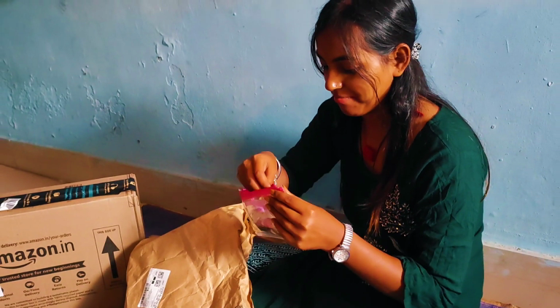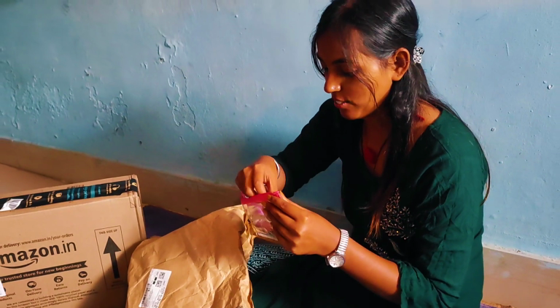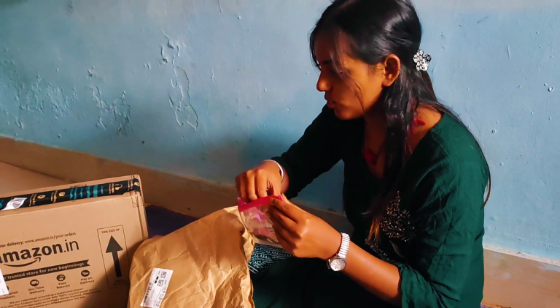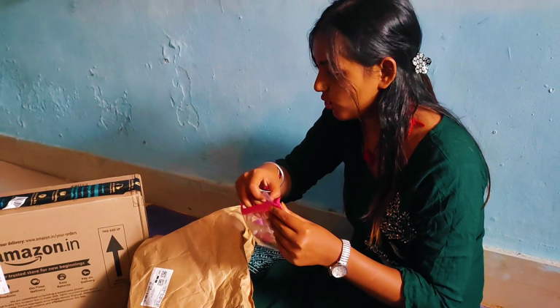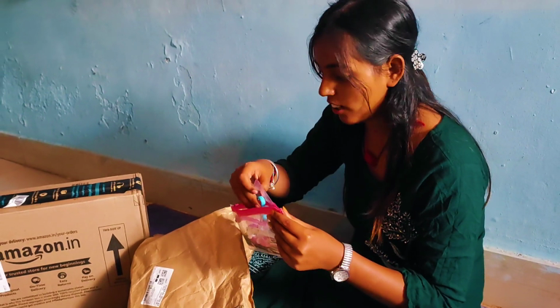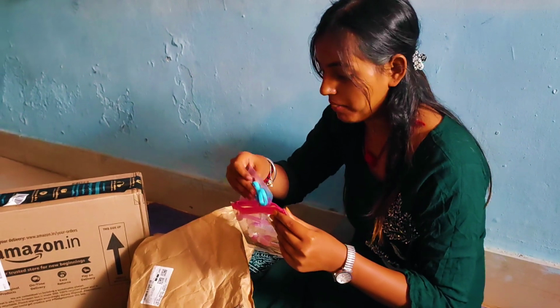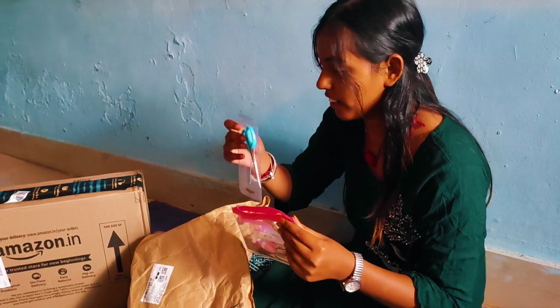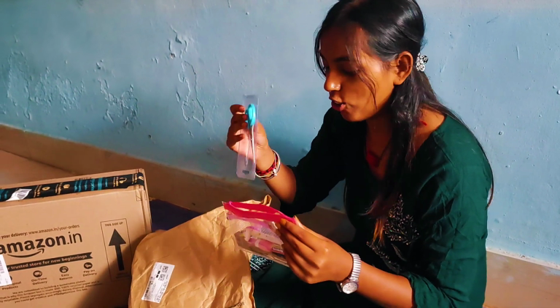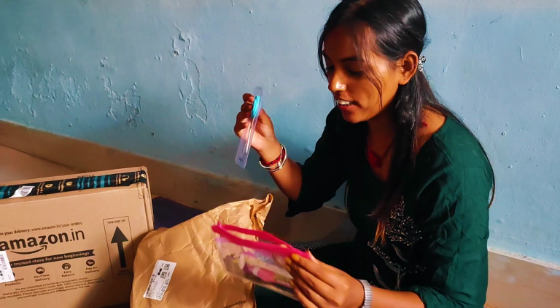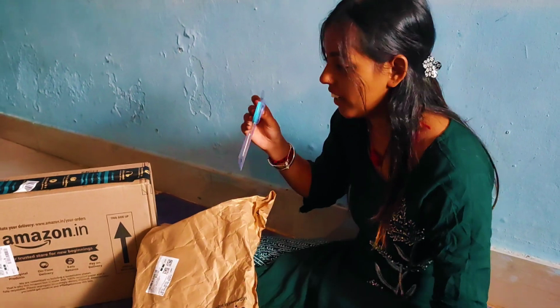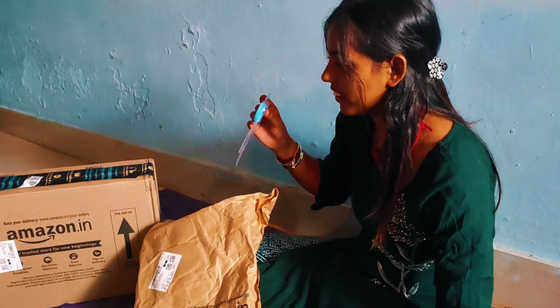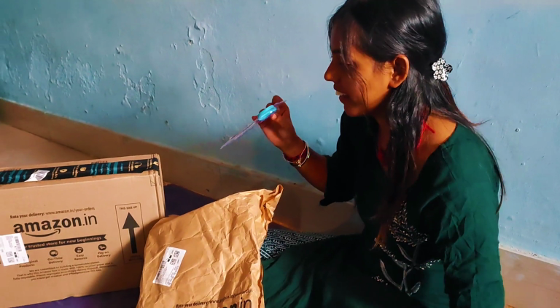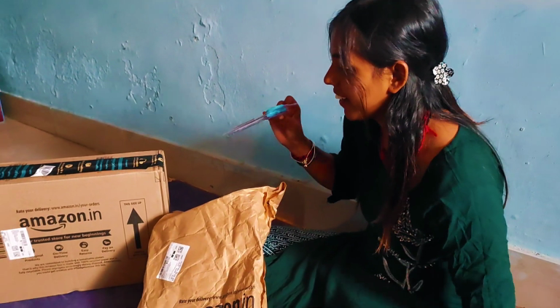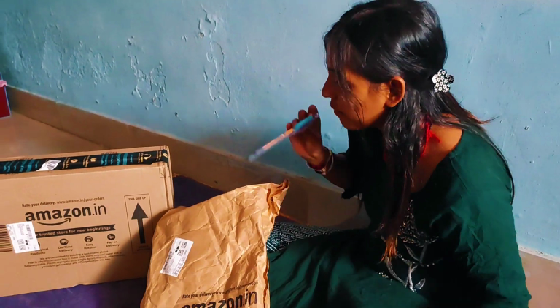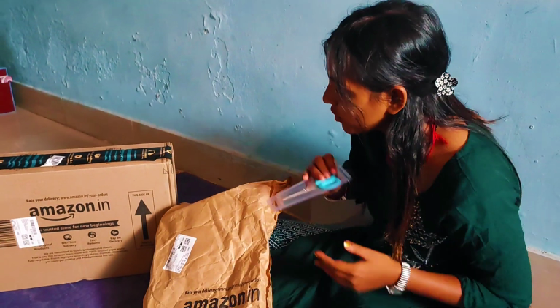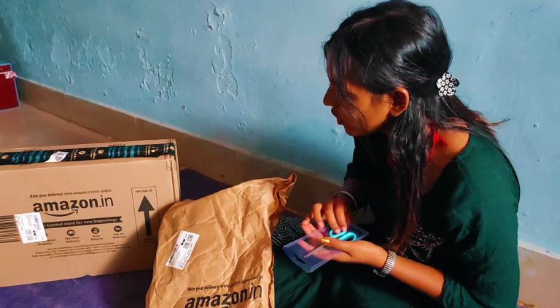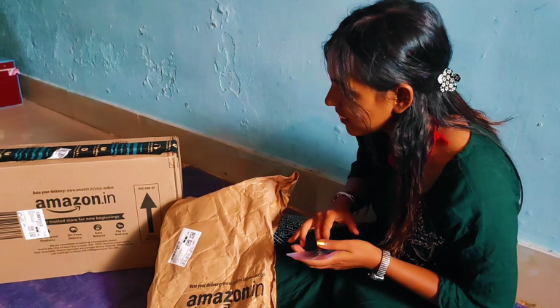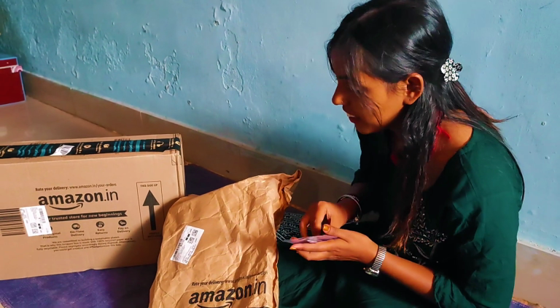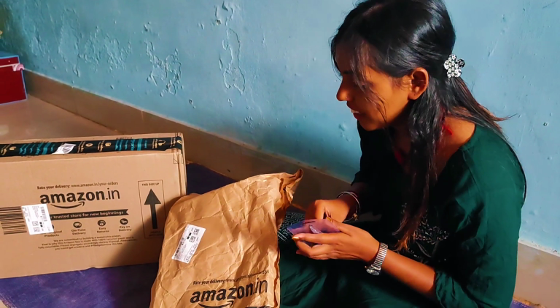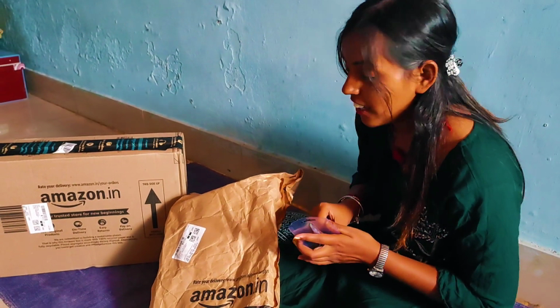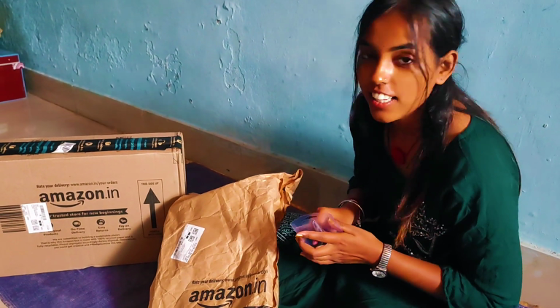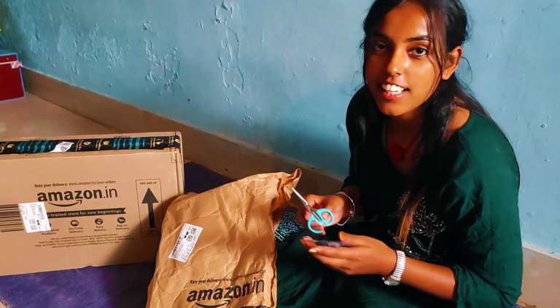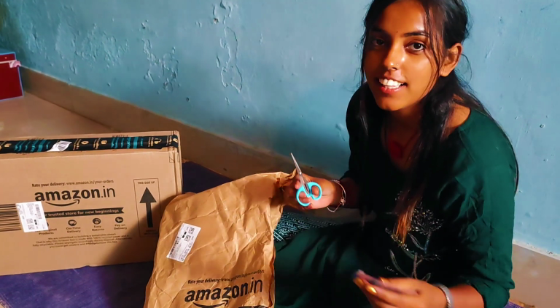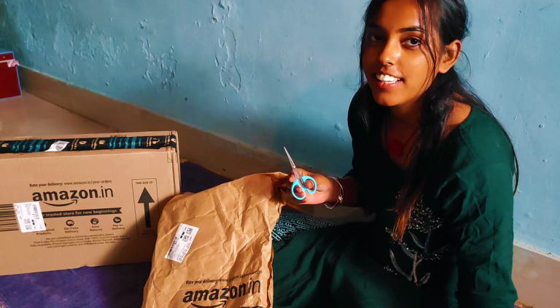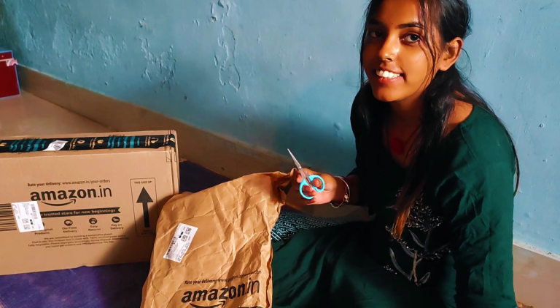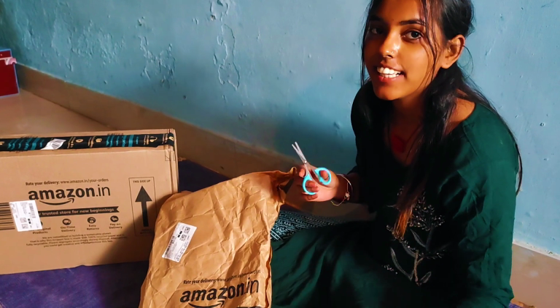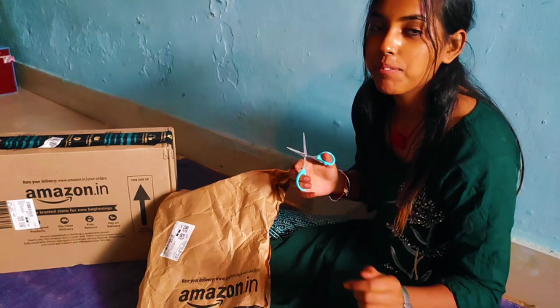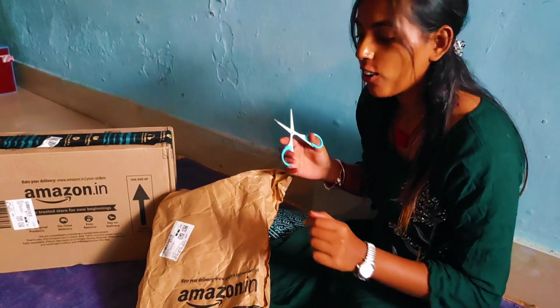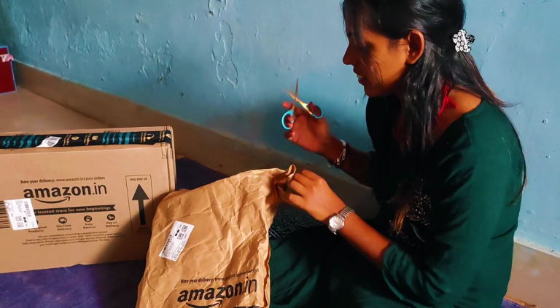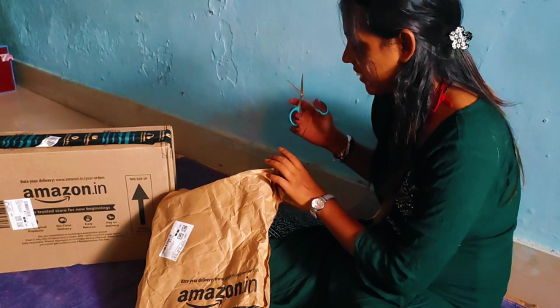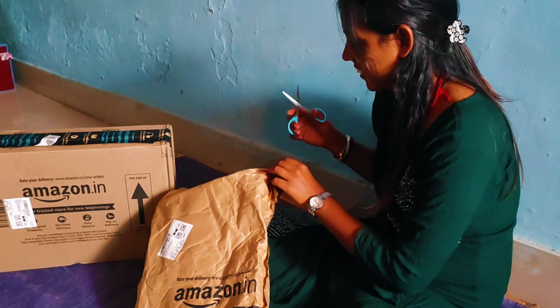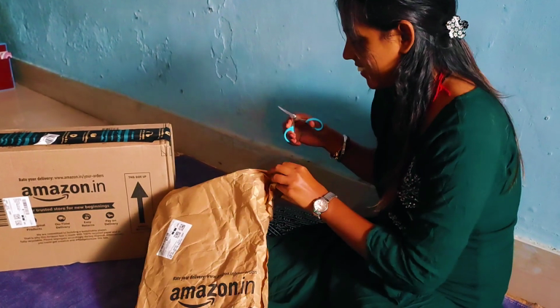Our order is ready and we are all set. Let's unbox it.